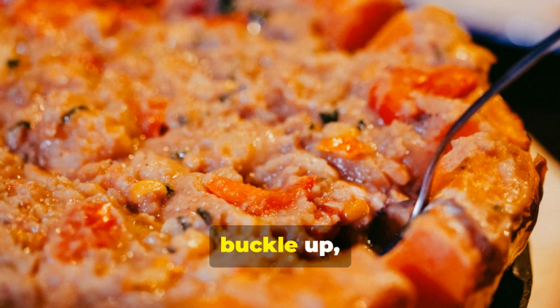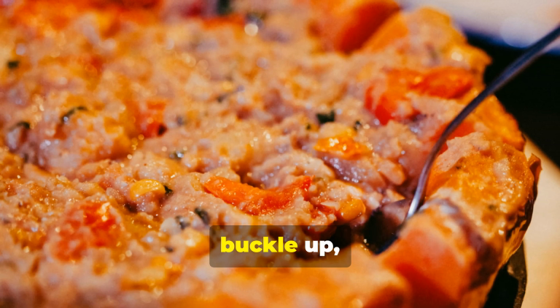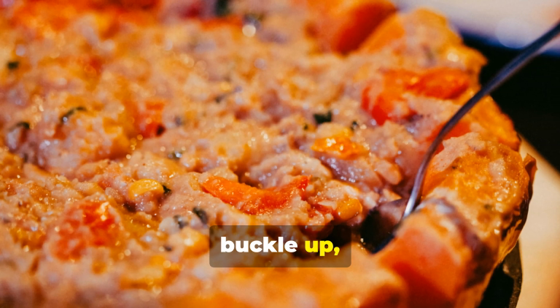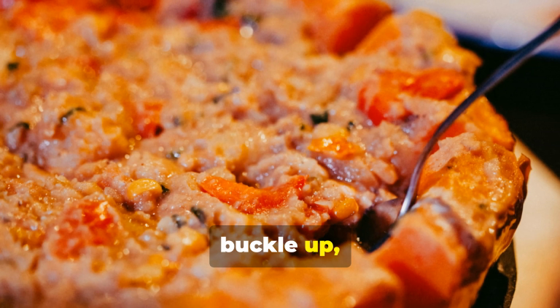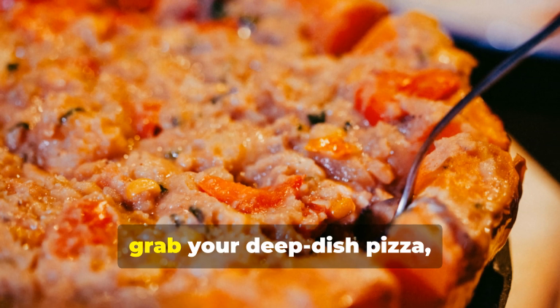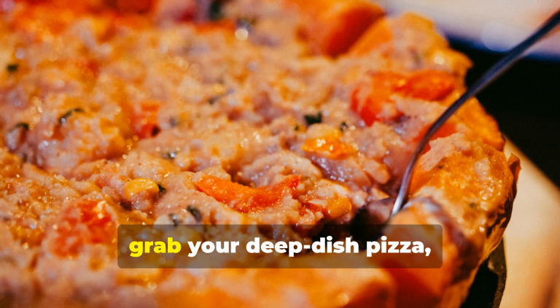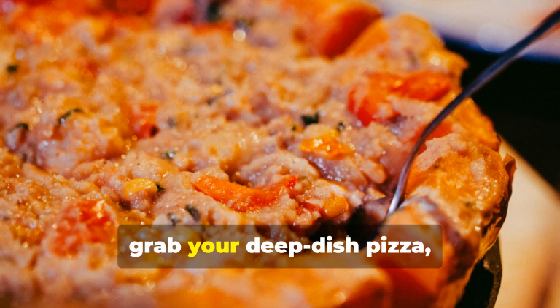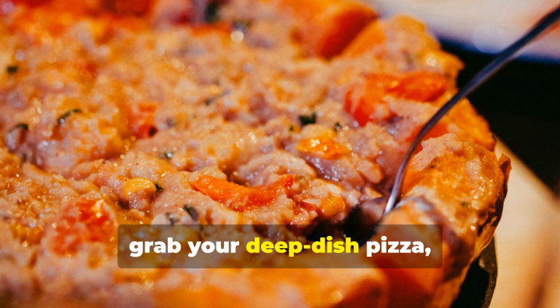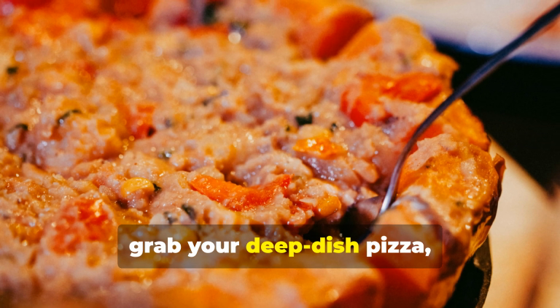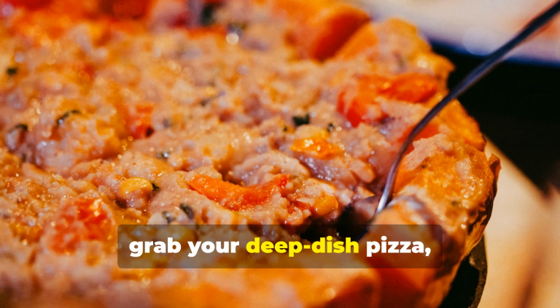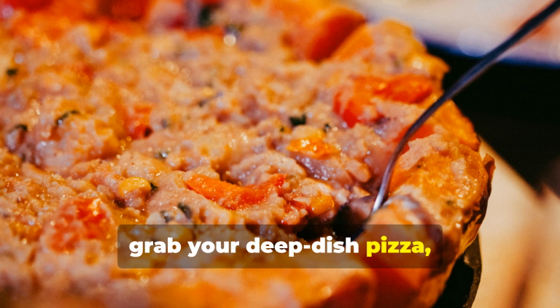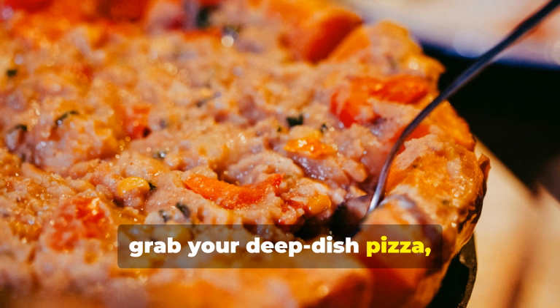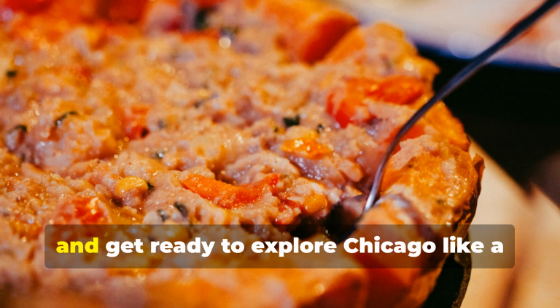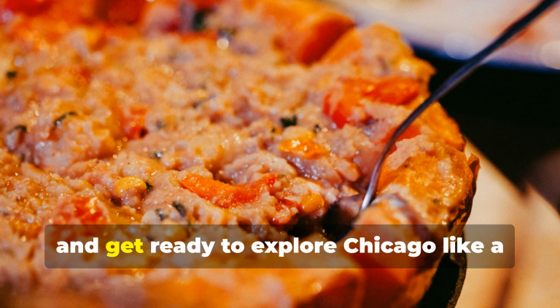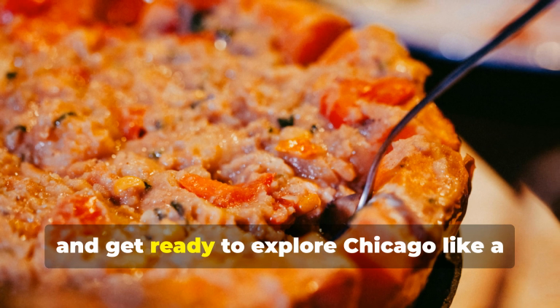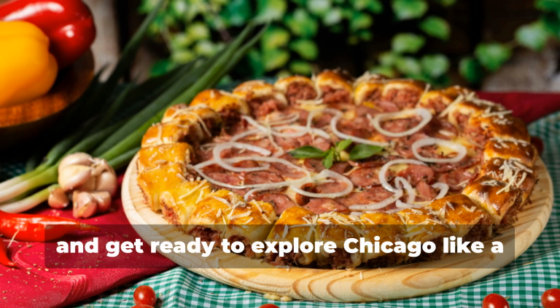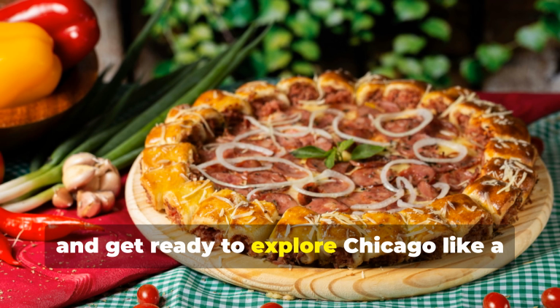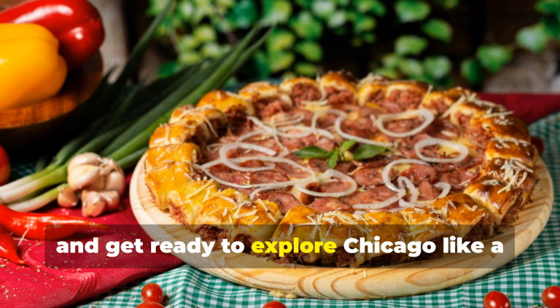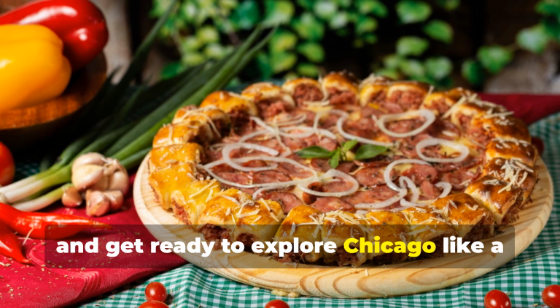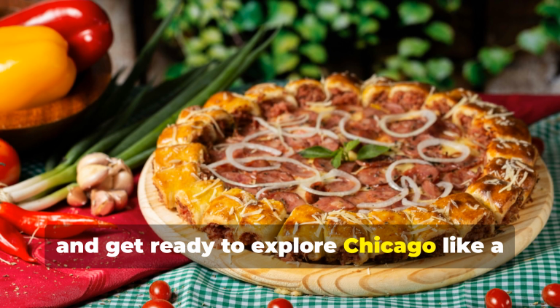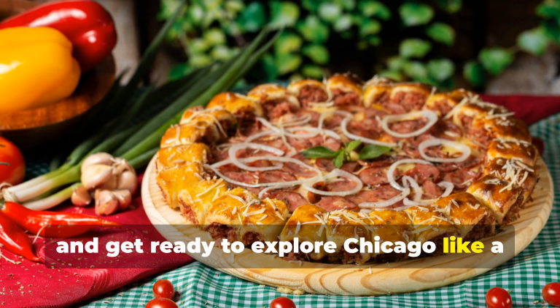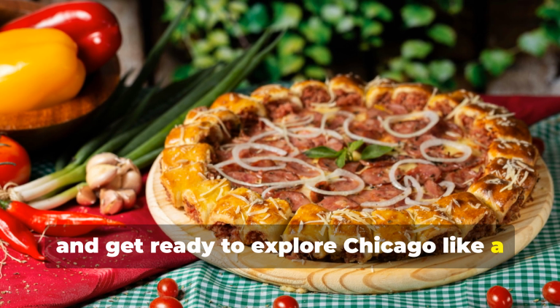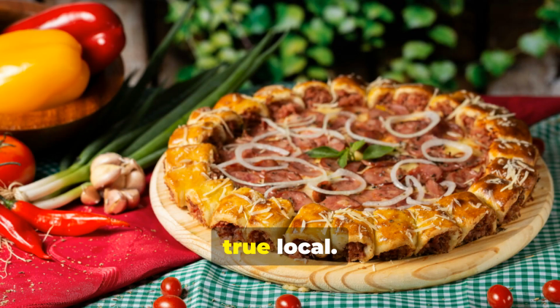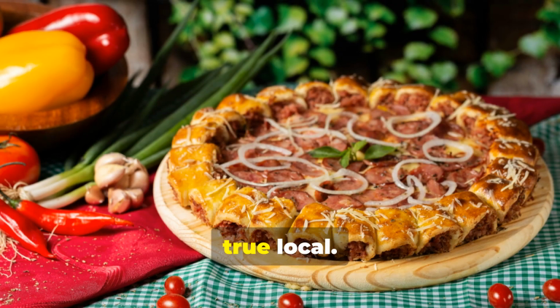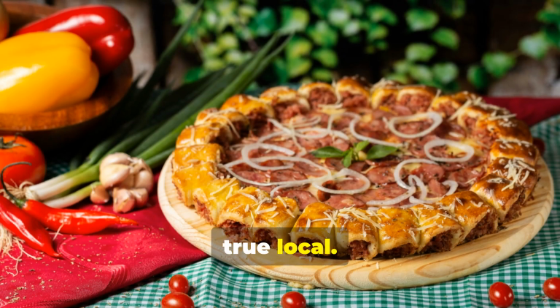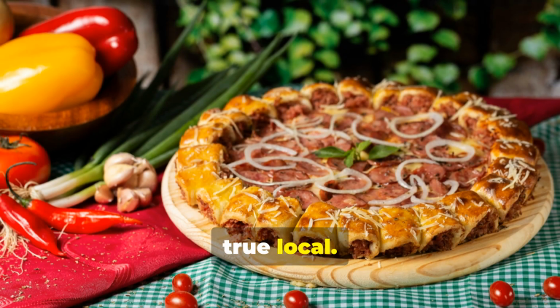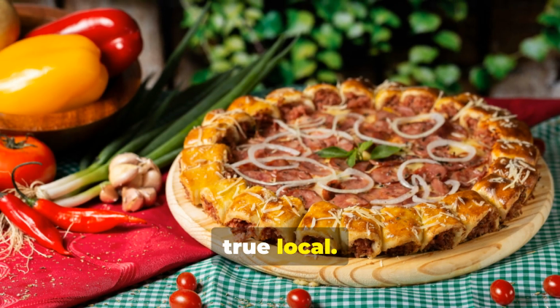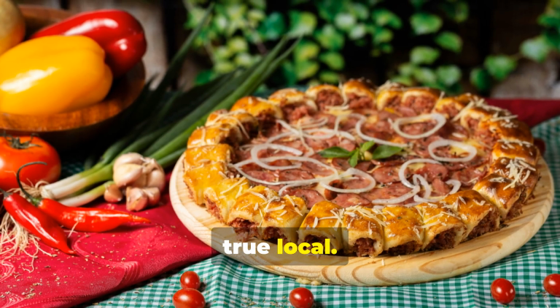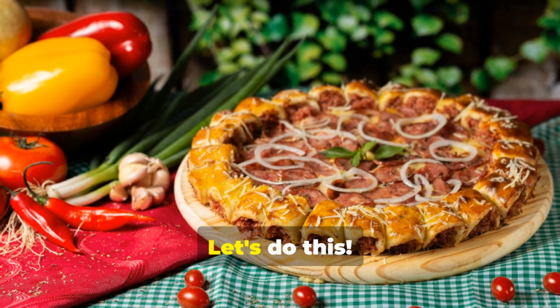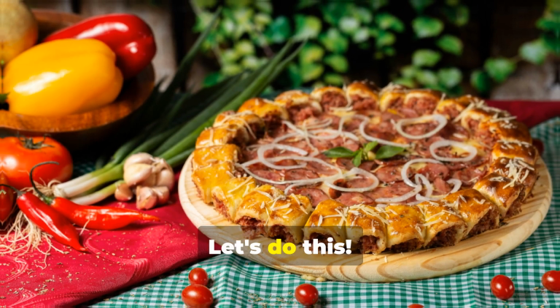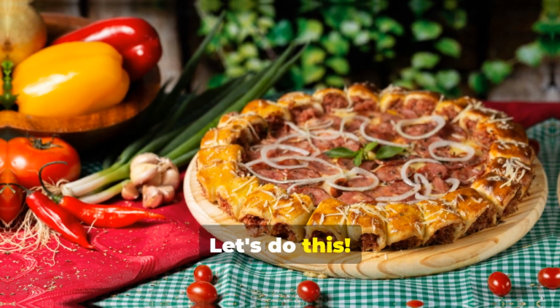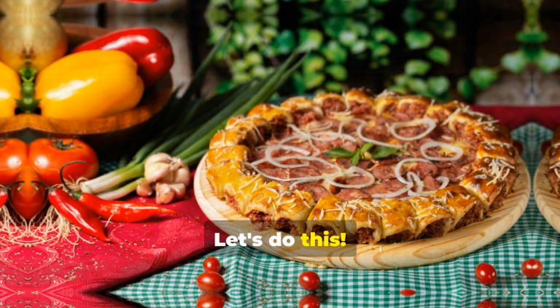Buckle up, grab your deep-dish pizza, and get ready to explore Chicago like a true local. Let's do this!